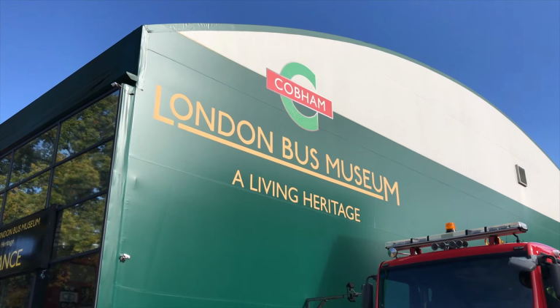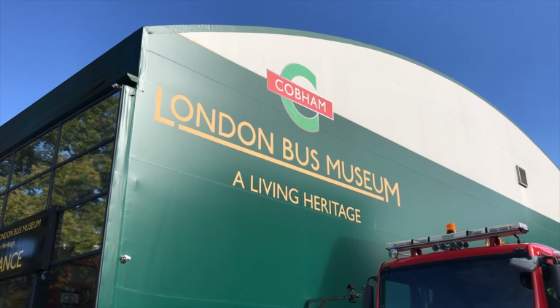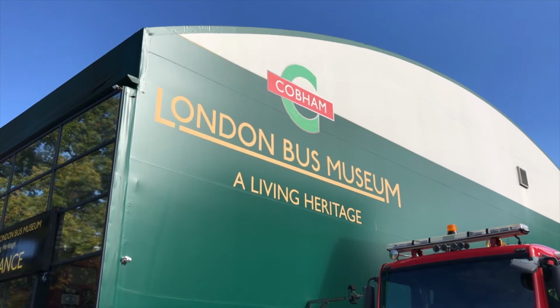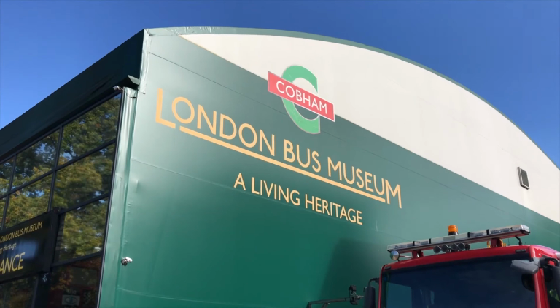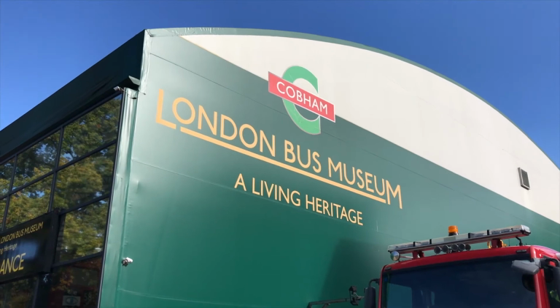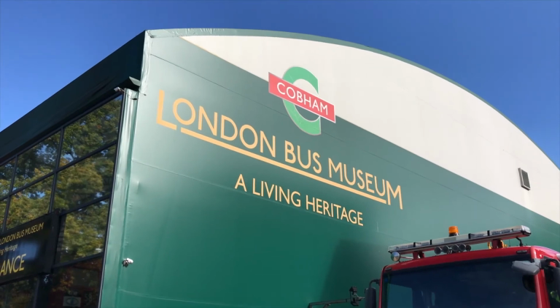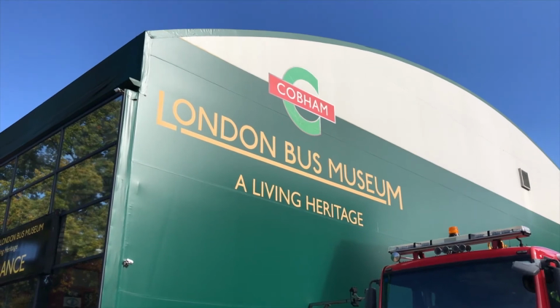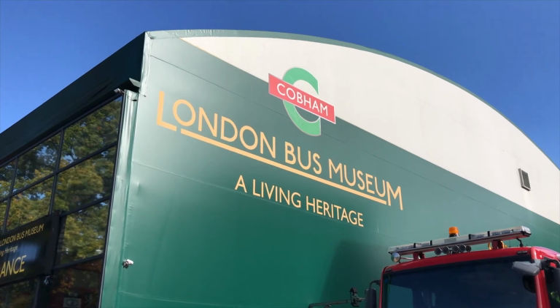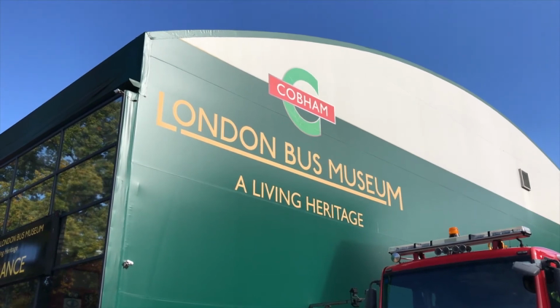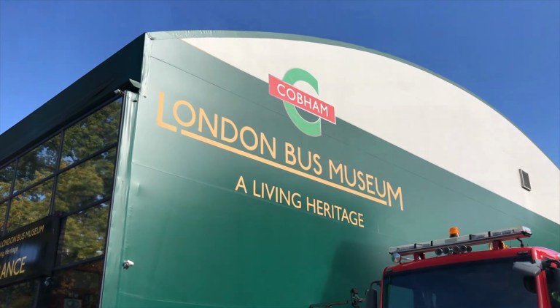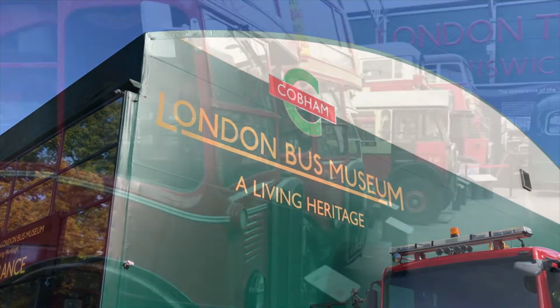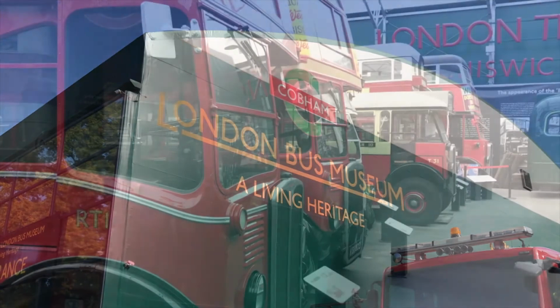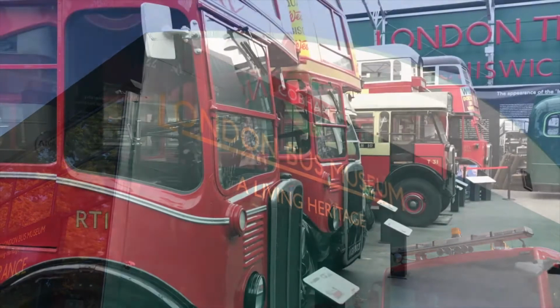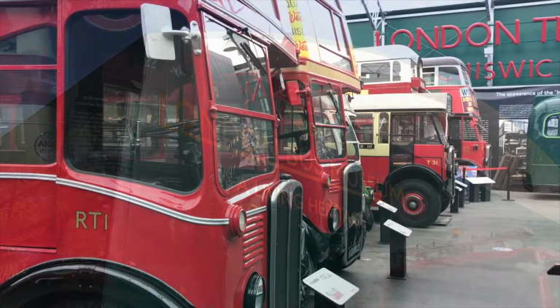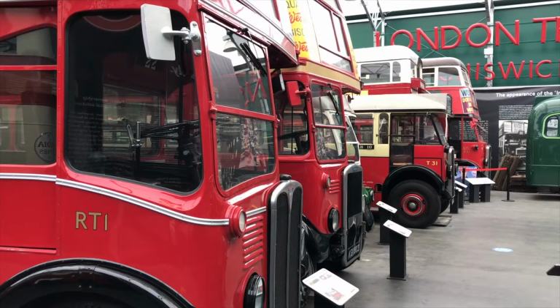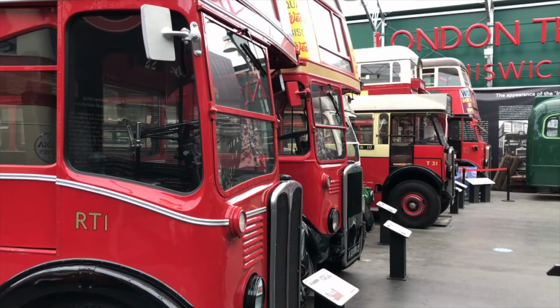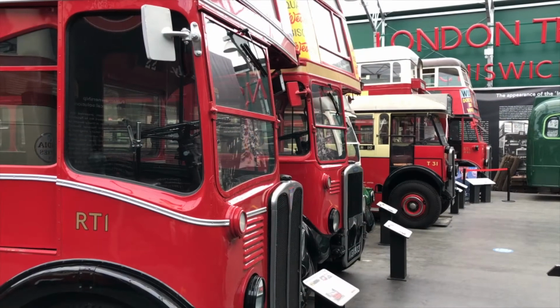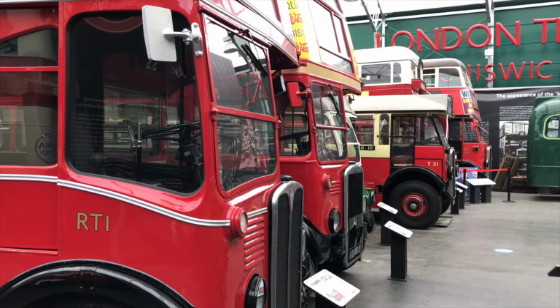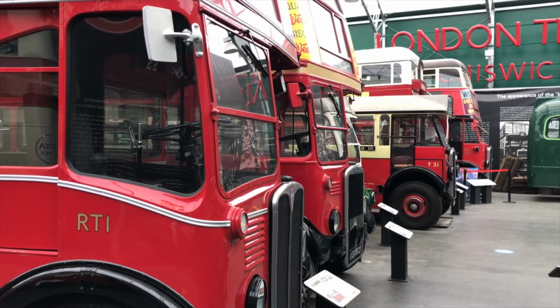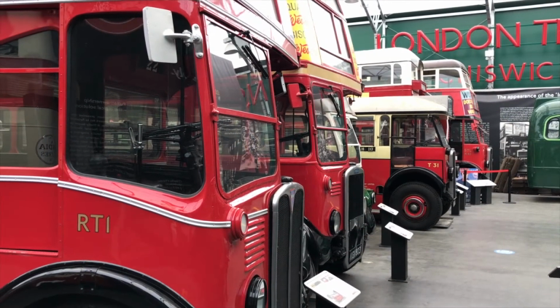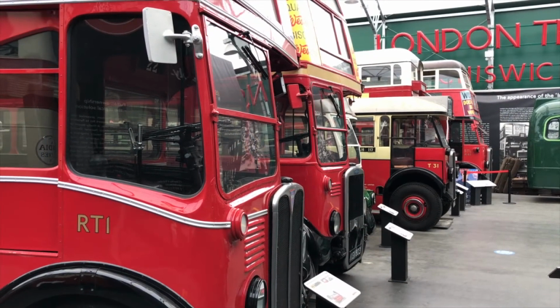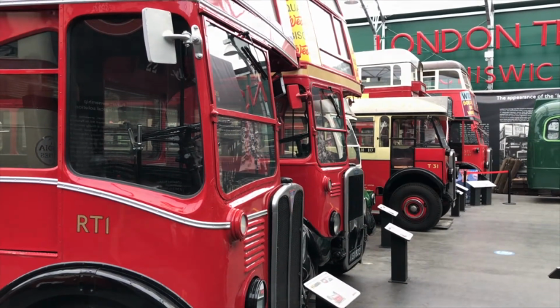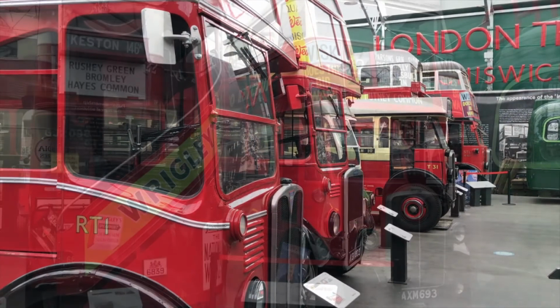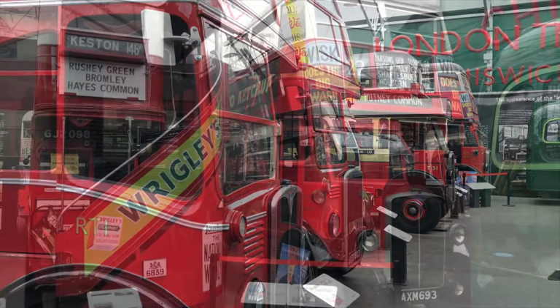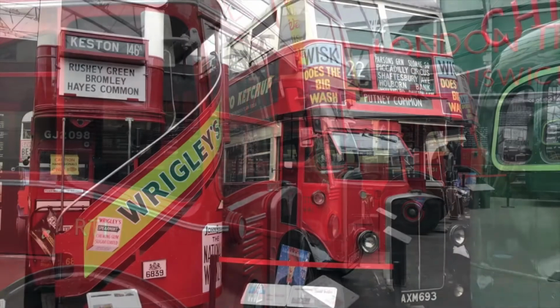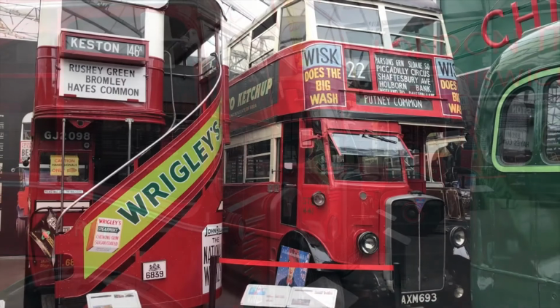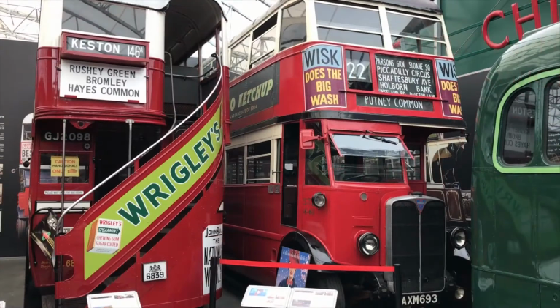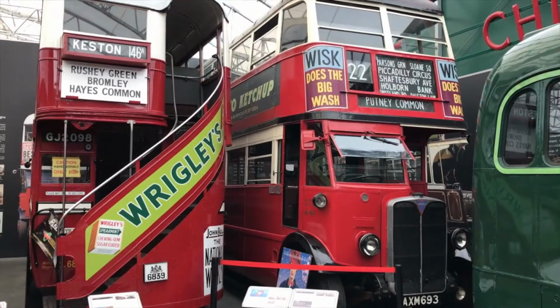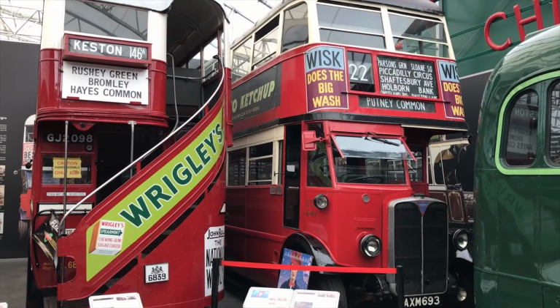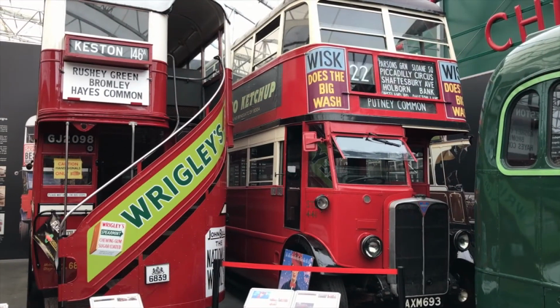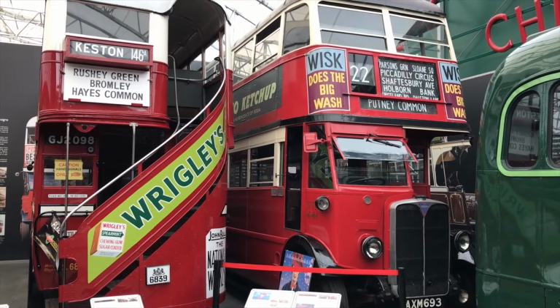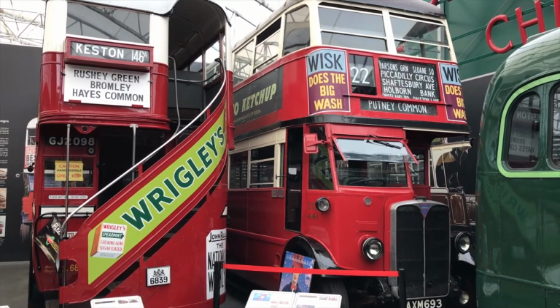The presence on site of the independently run London Bus Museum is a bonus, from a social history as well as automotive heritage perspective.